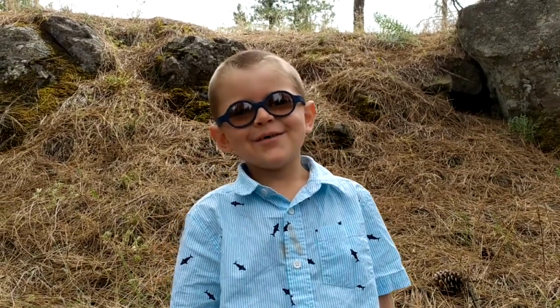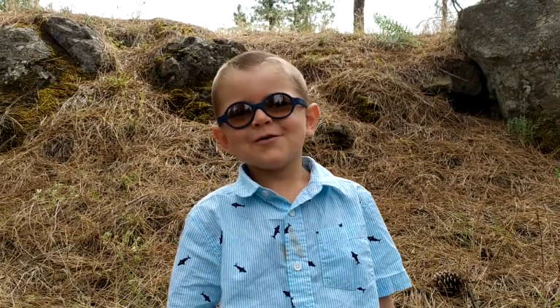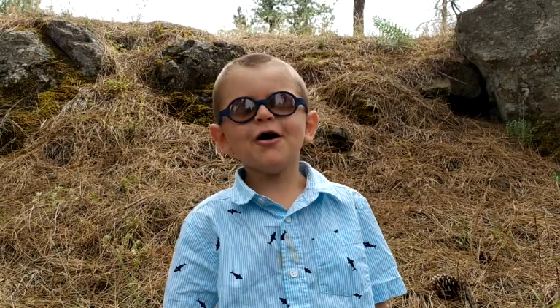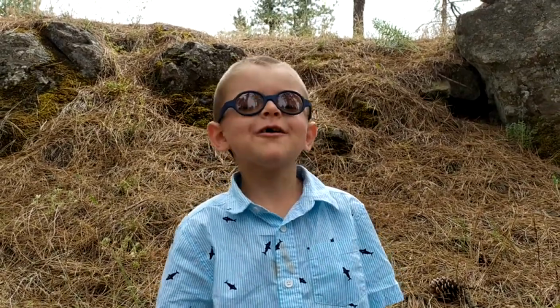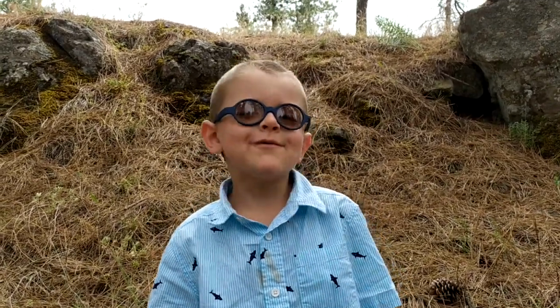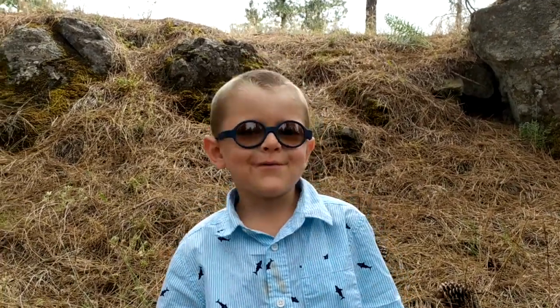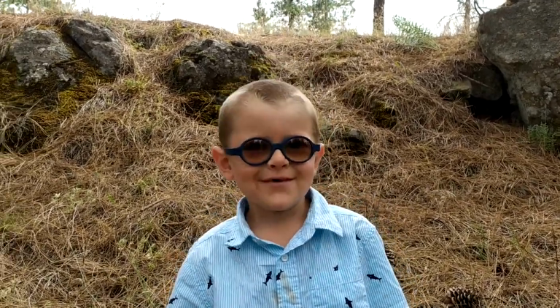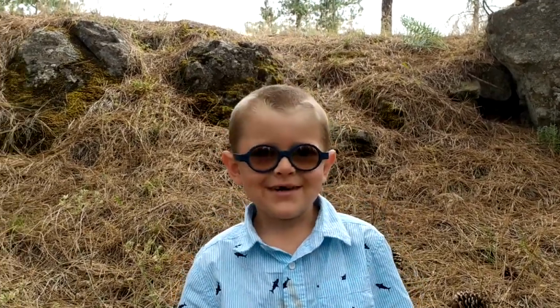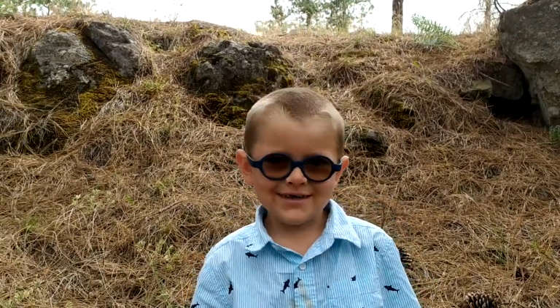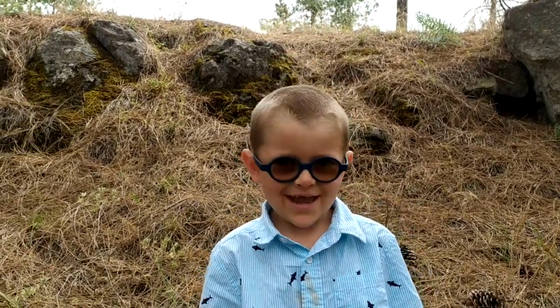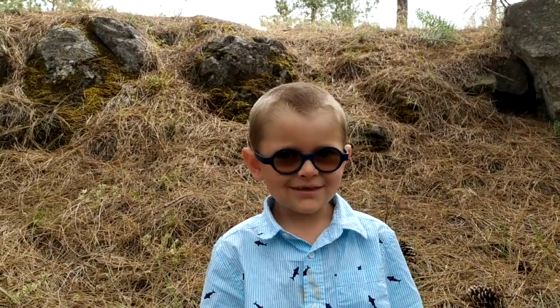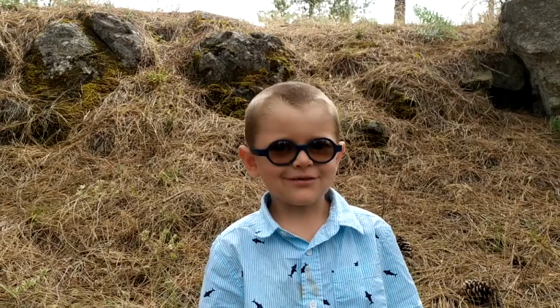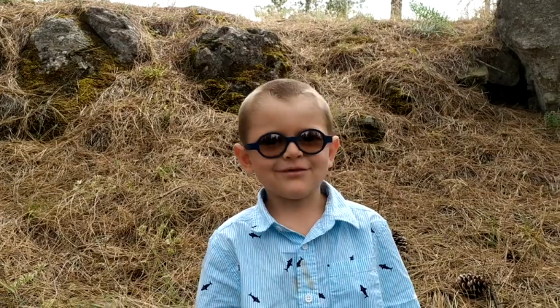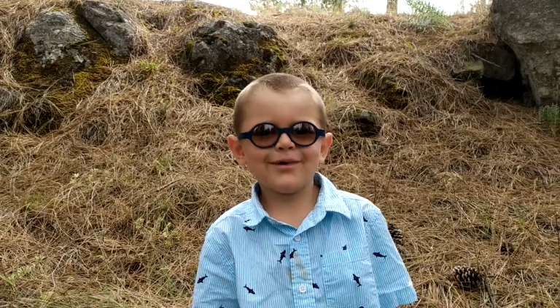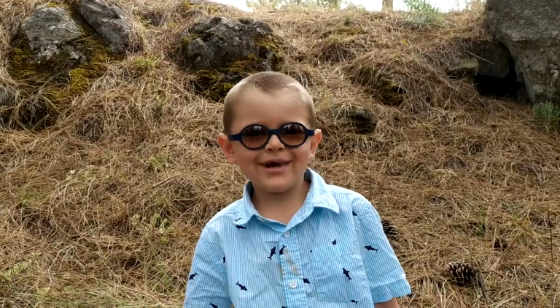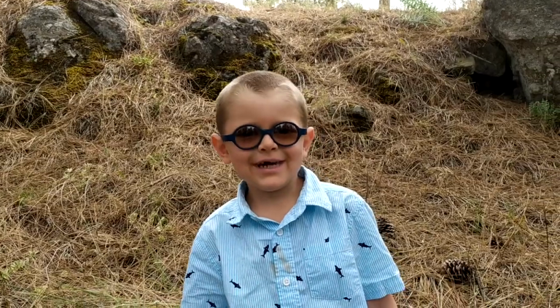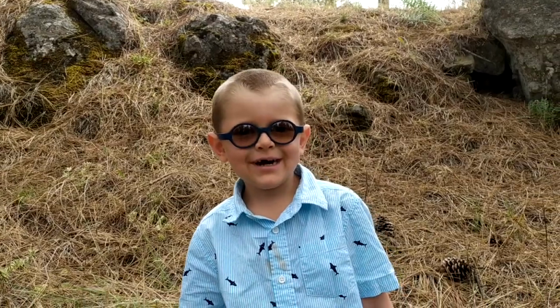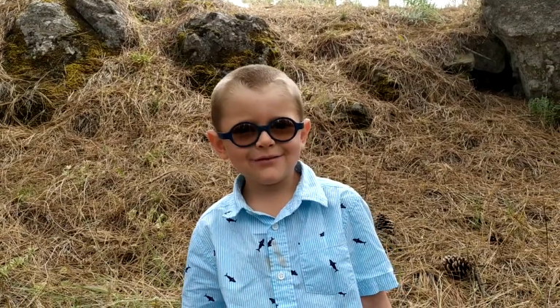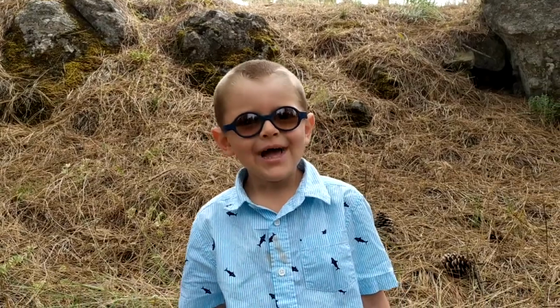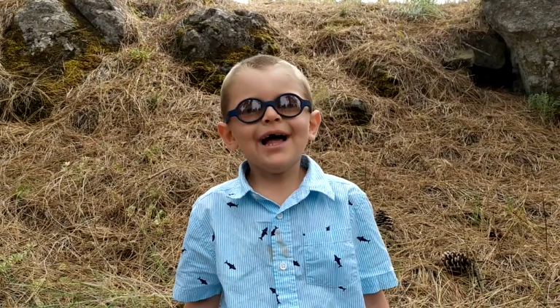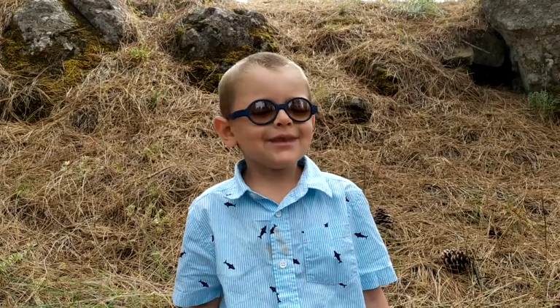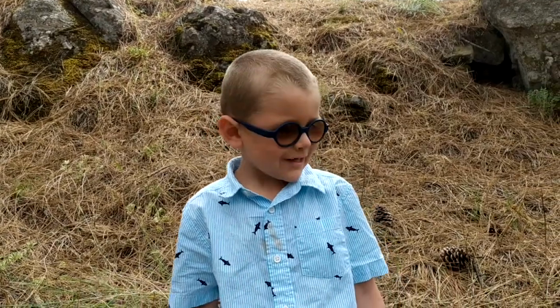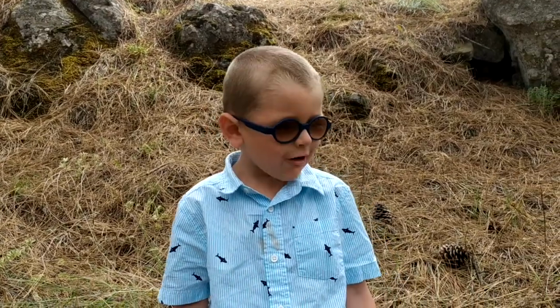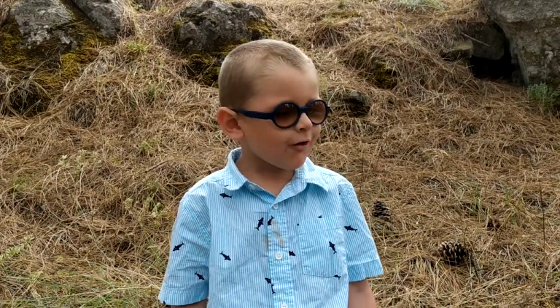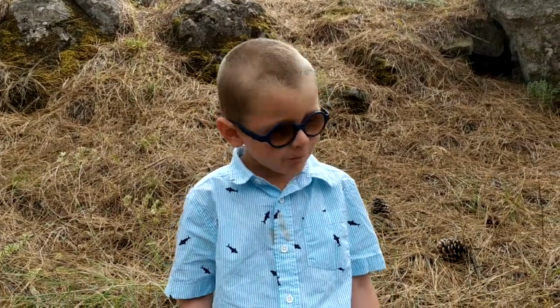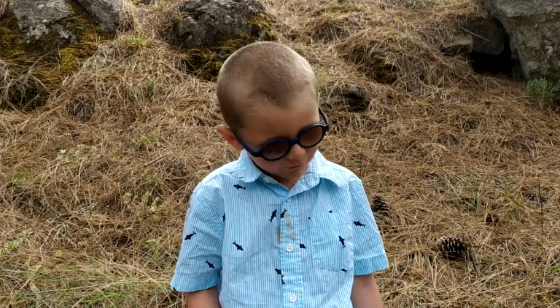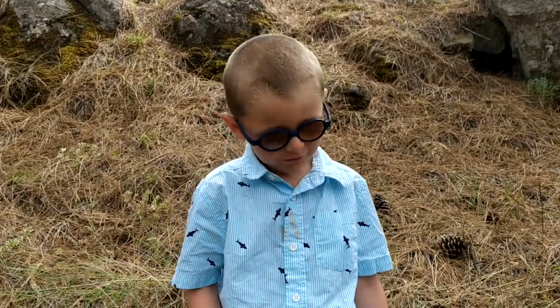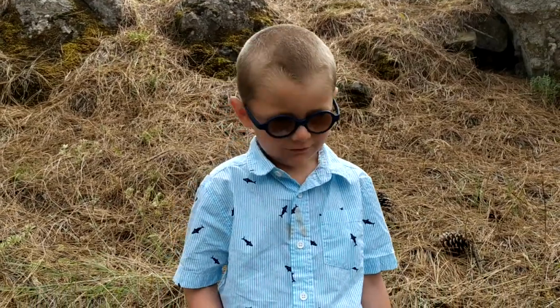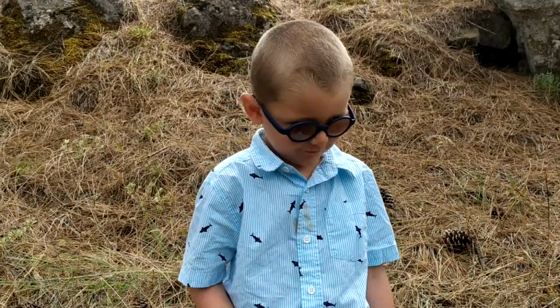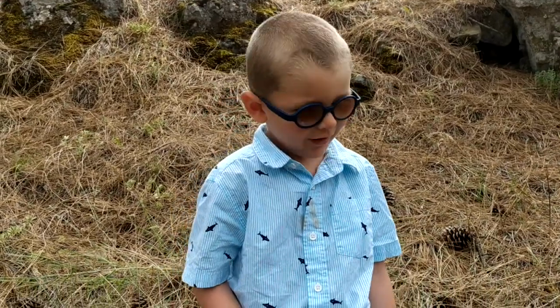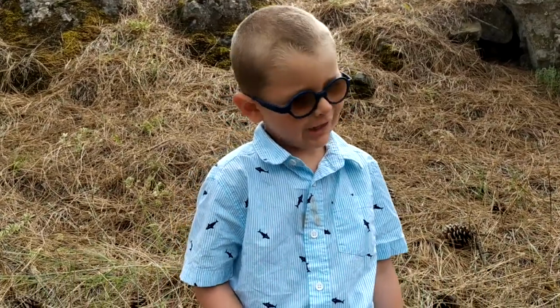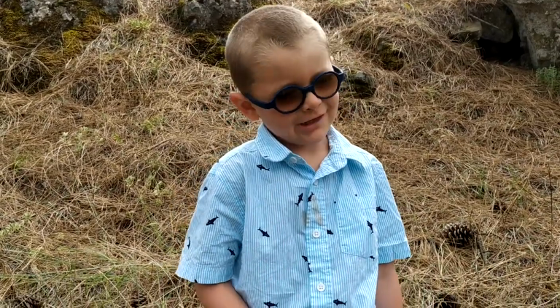Welcome to the nature trail. Let's go for a walk.